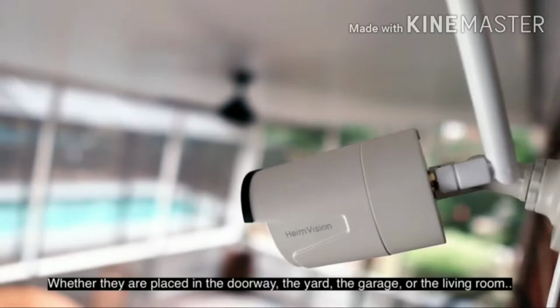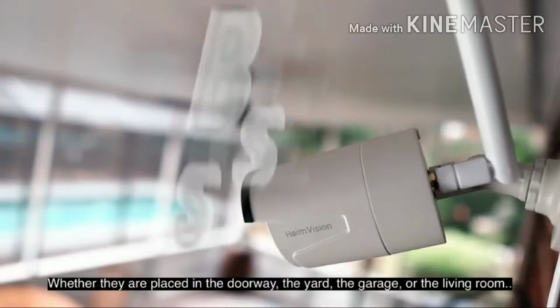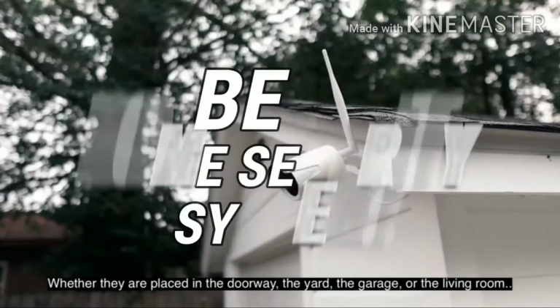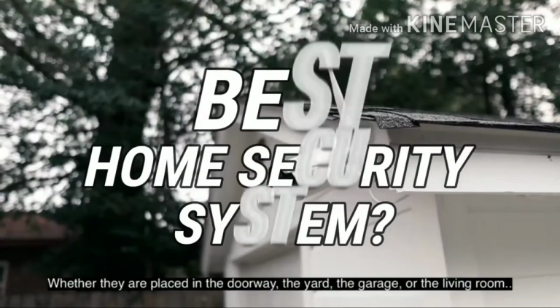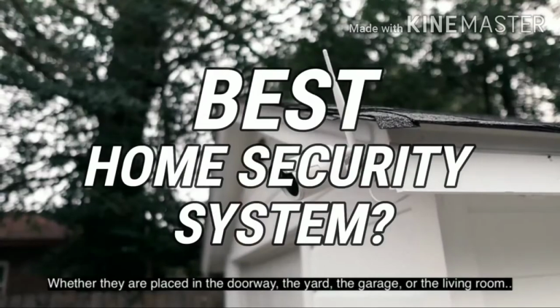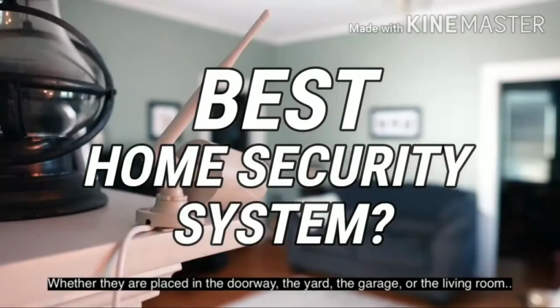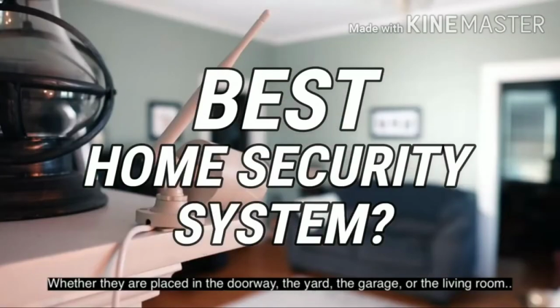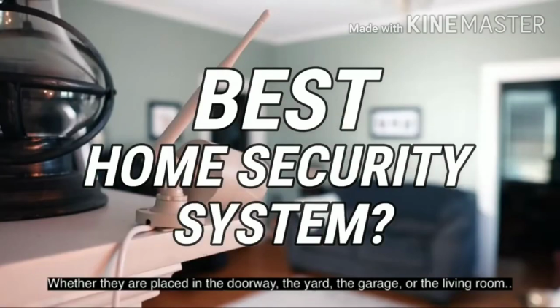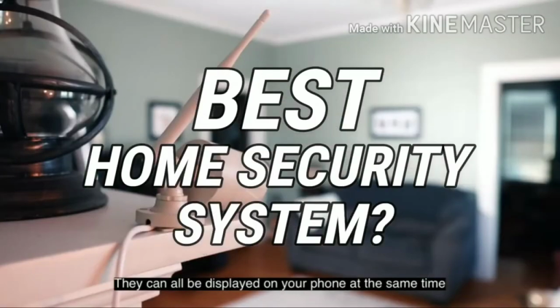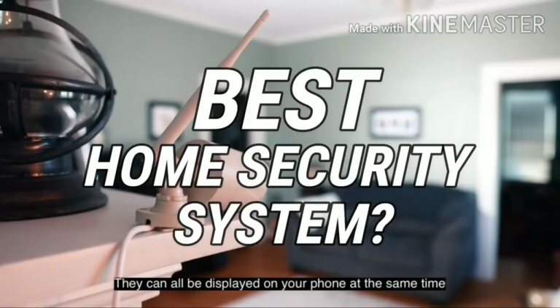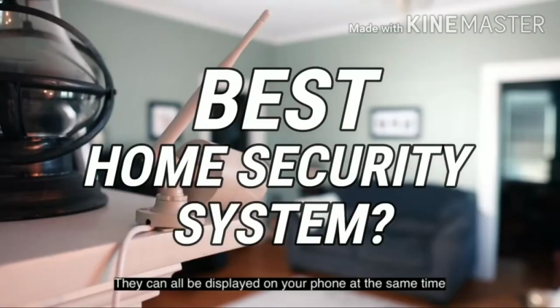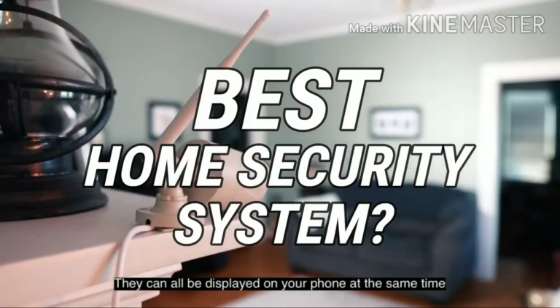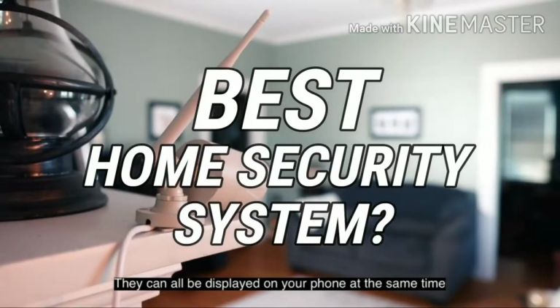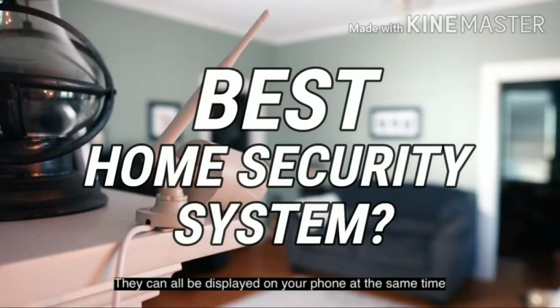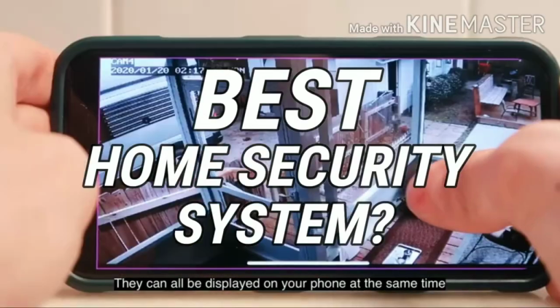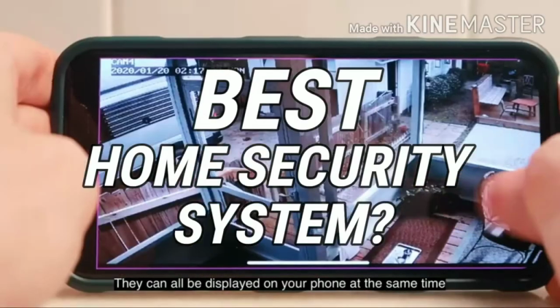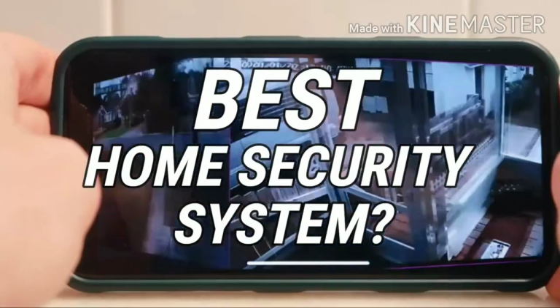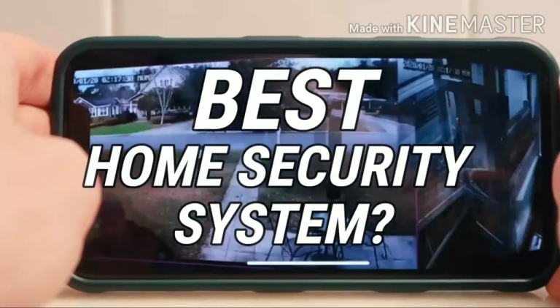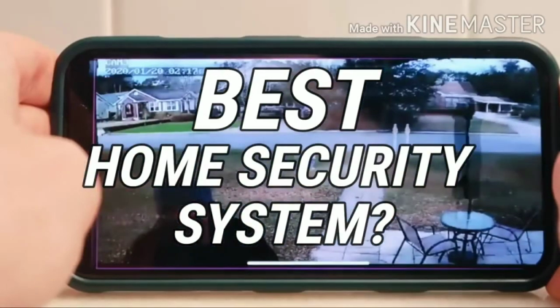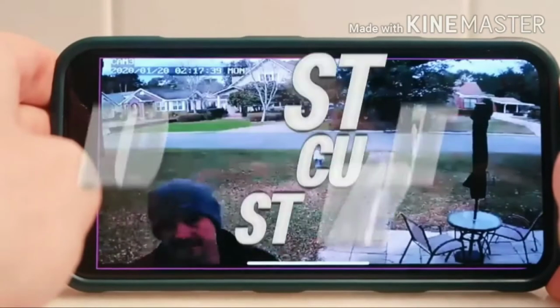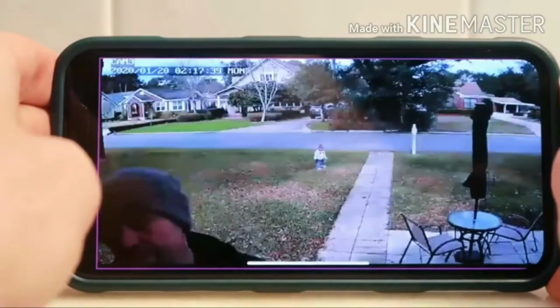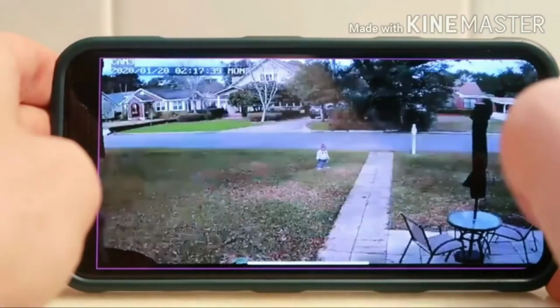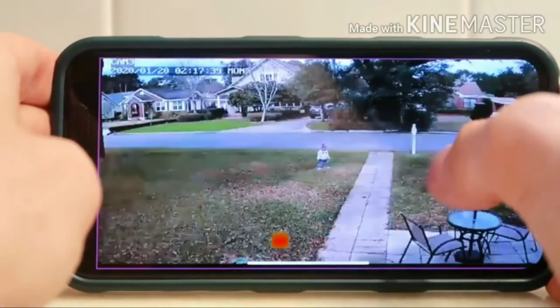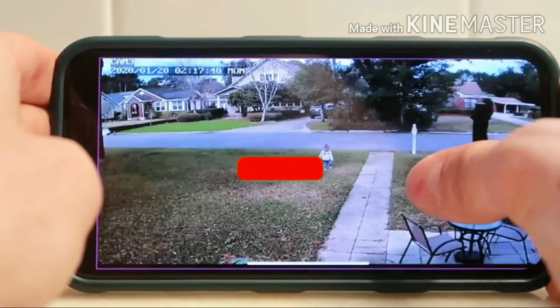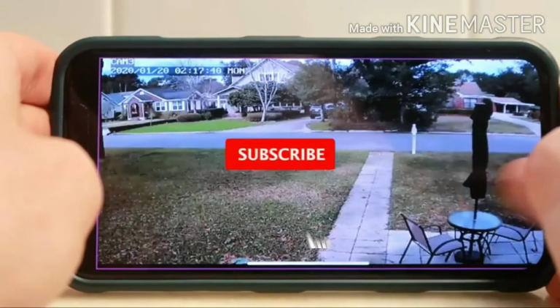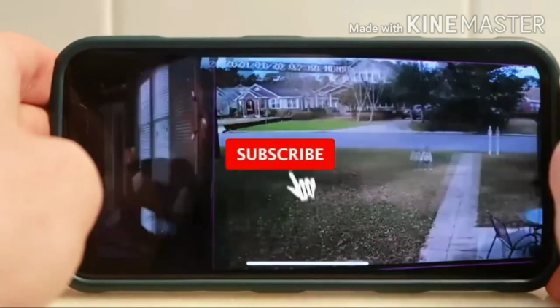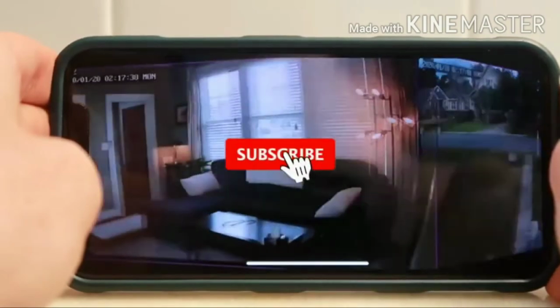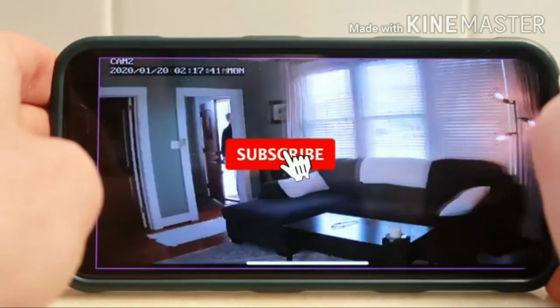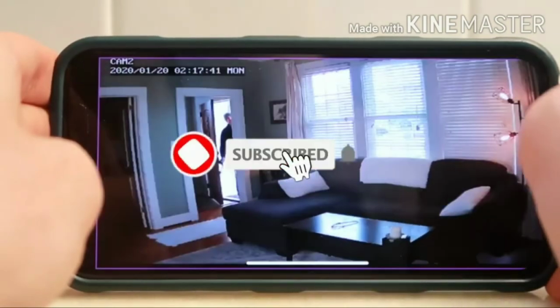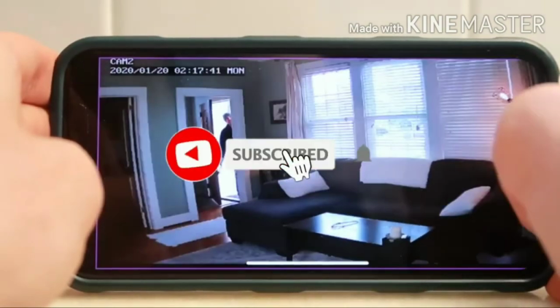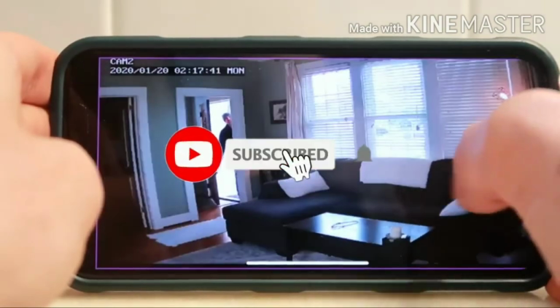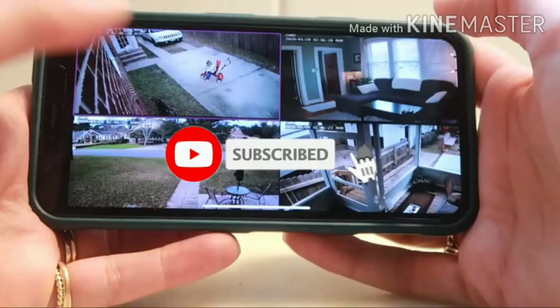Are you looking for the best home security system? In this video, we will break down the top home security systems on the market.